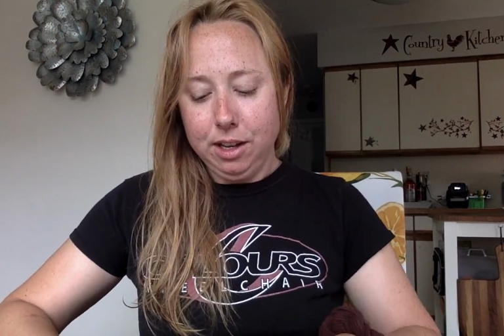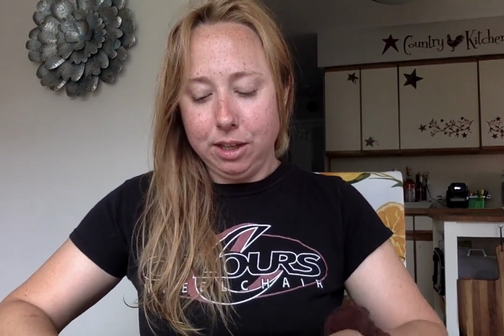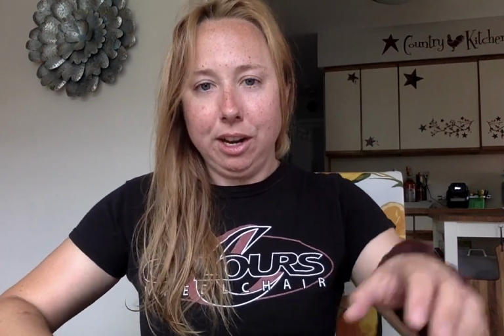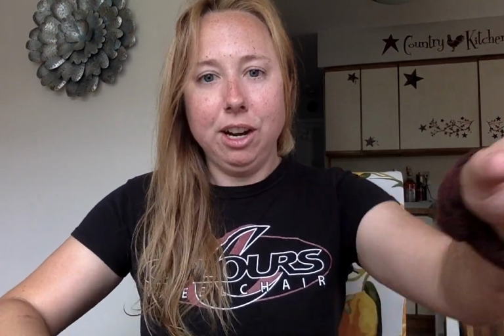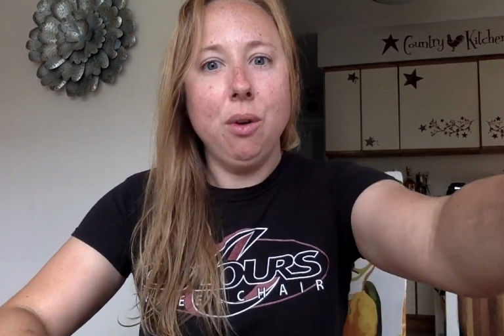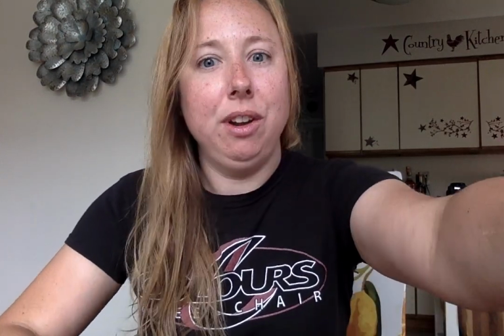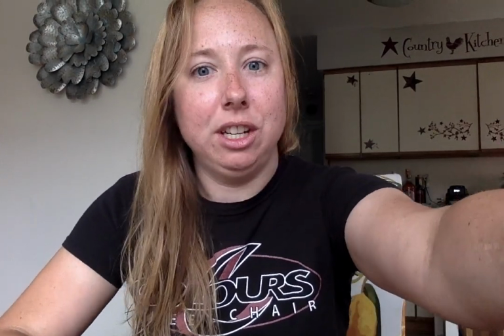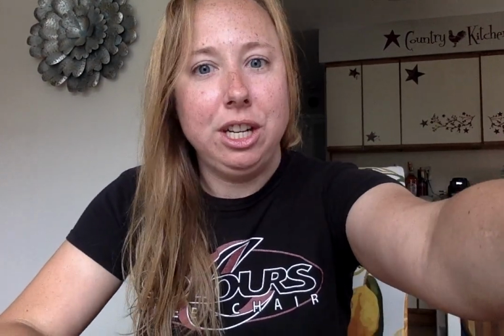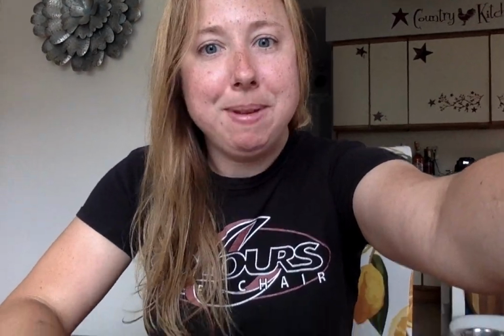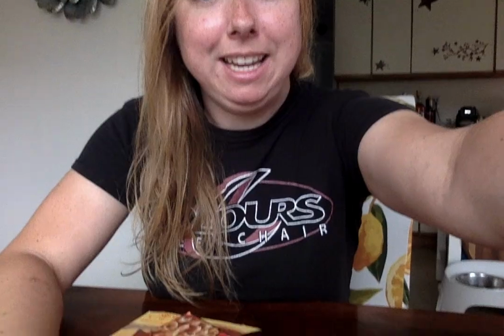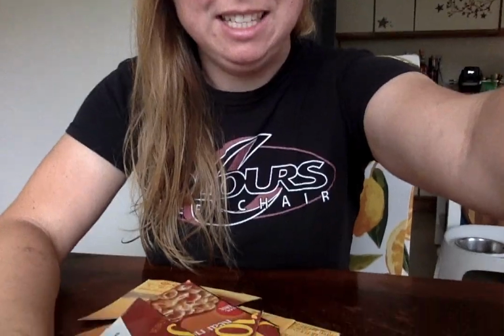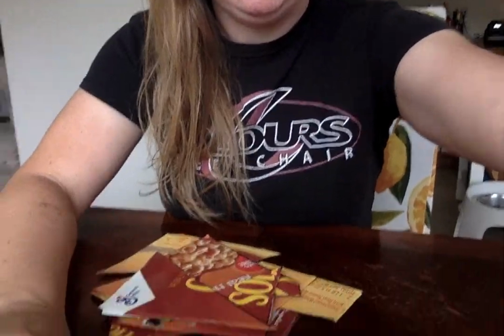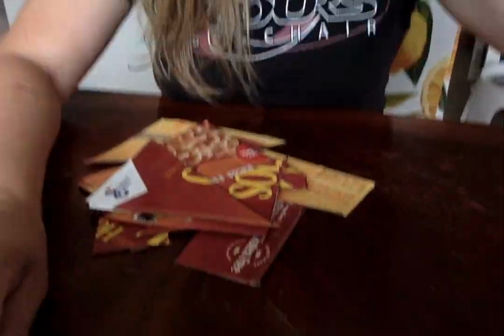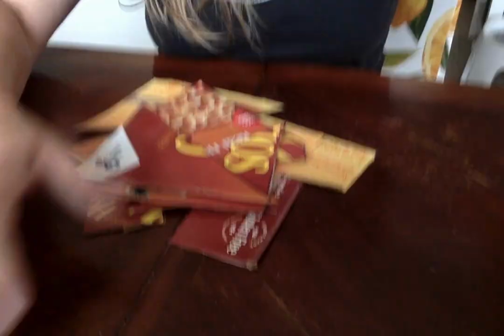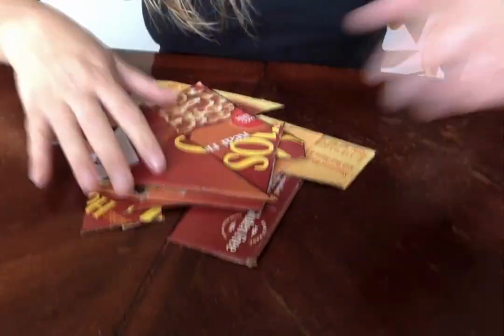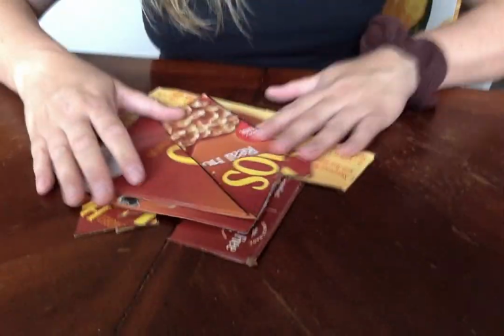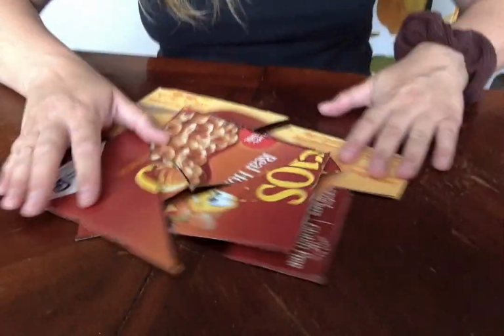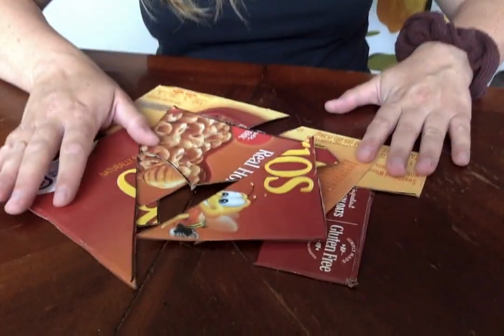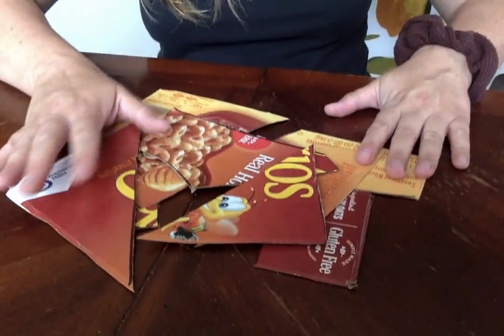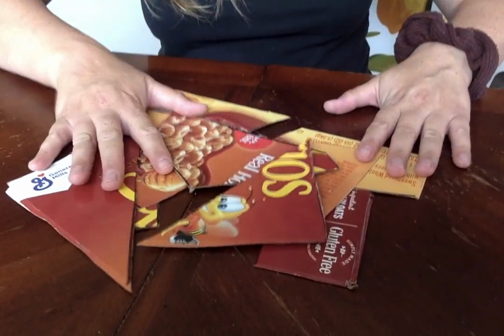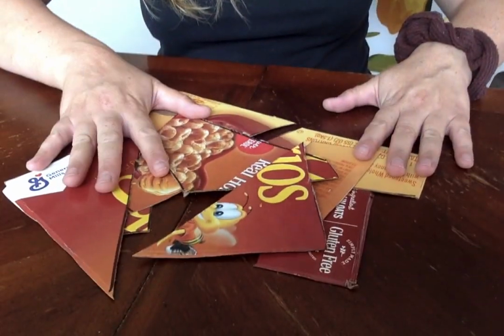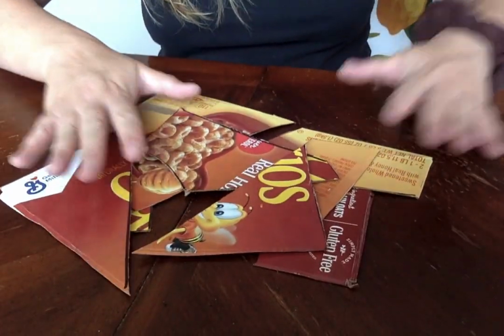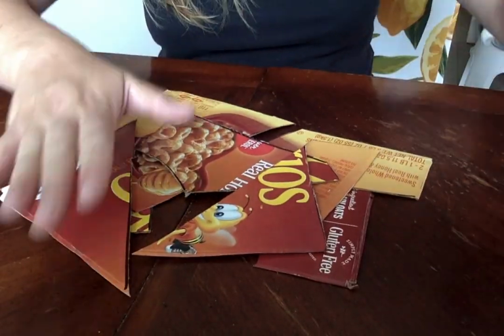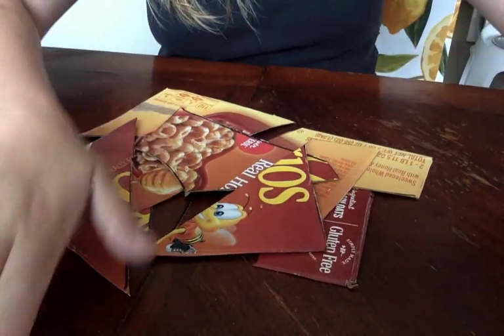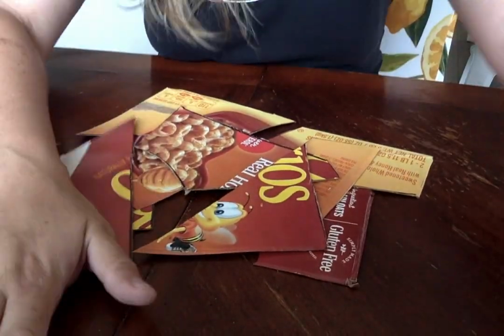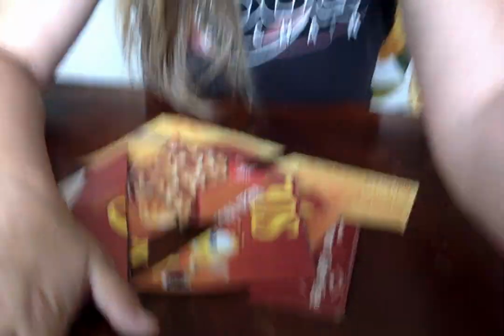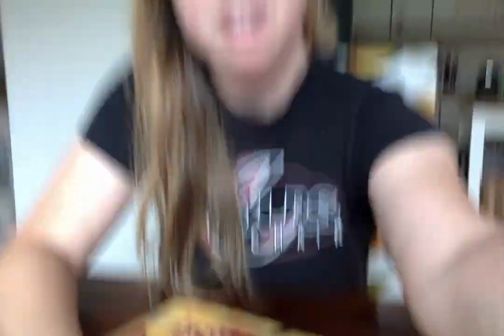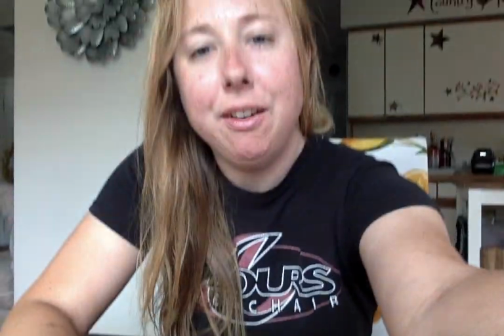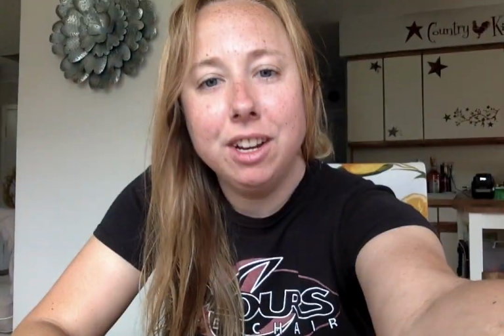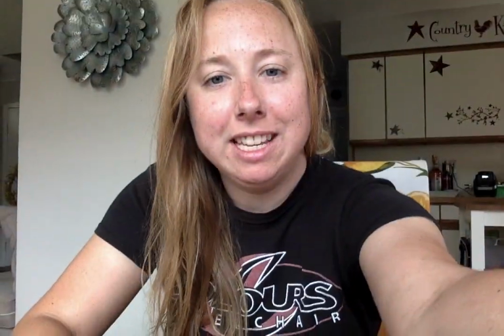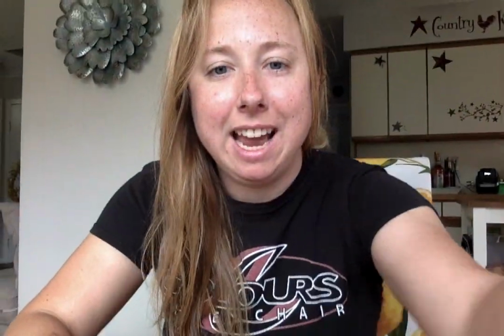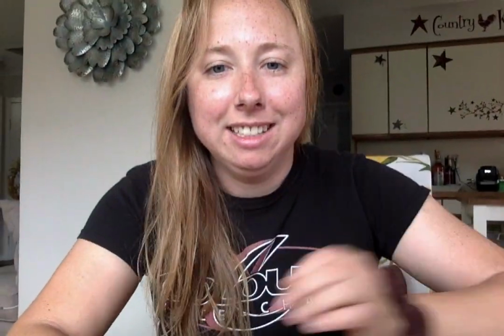So there you go, there's a cheap and easy jigsaw puzzle for you right there. Have a good day. Bye bye.